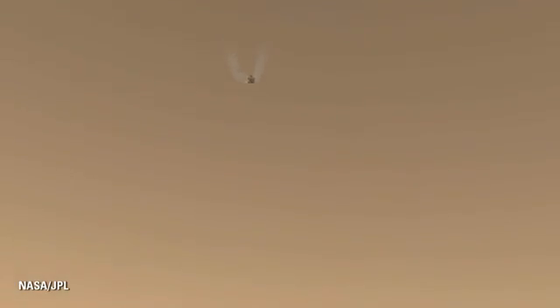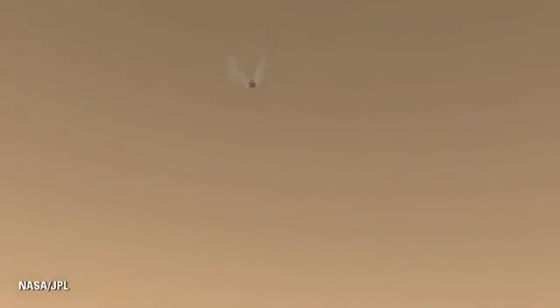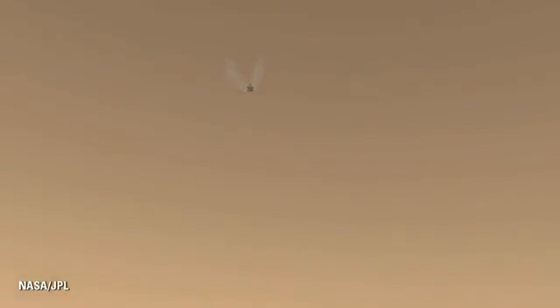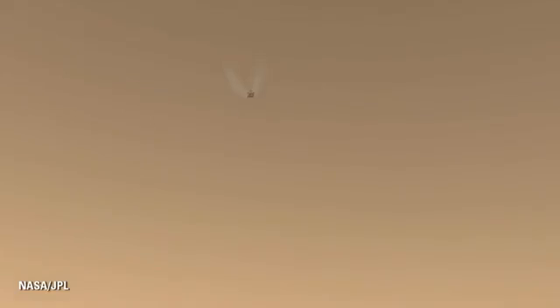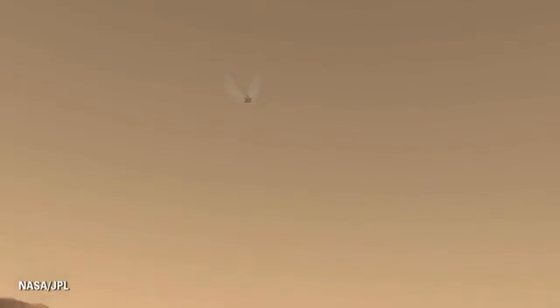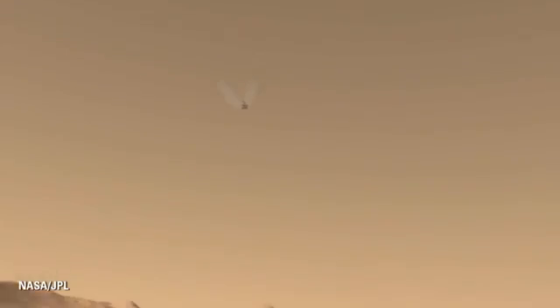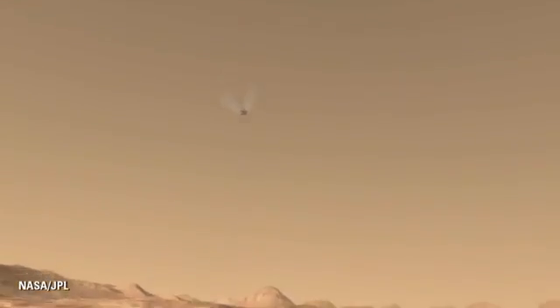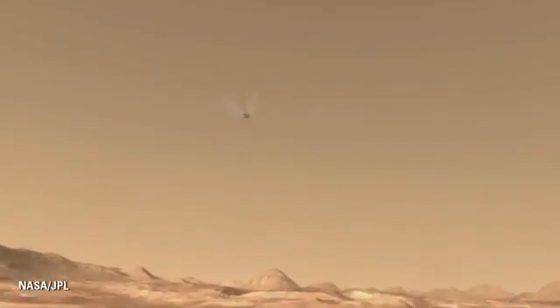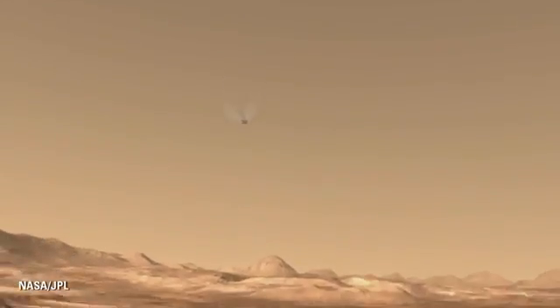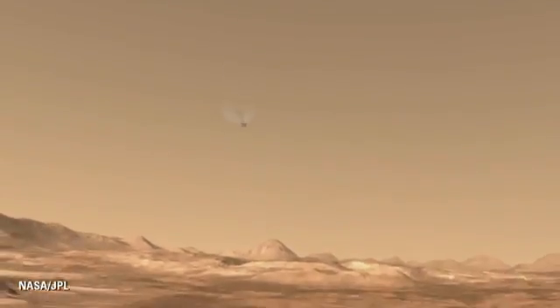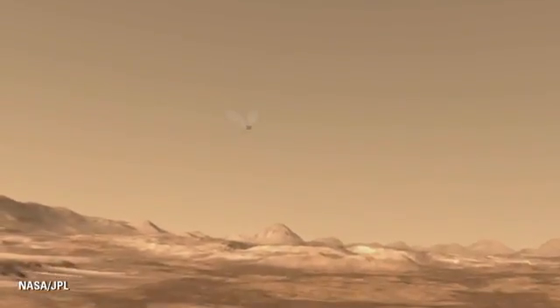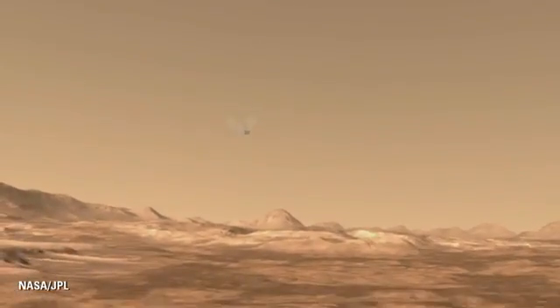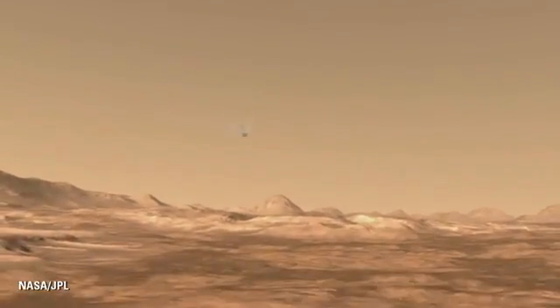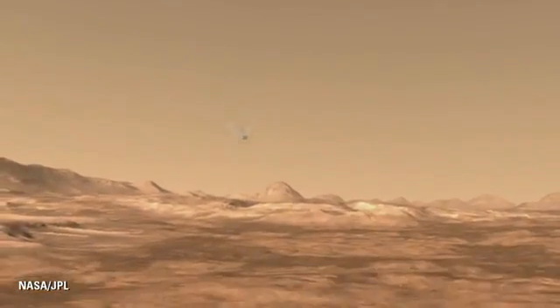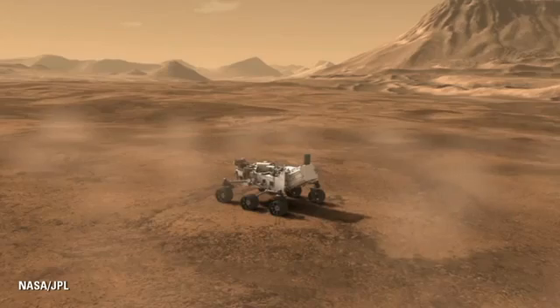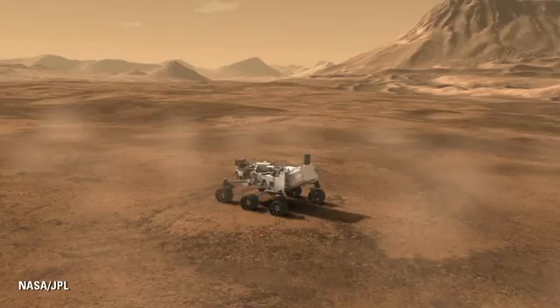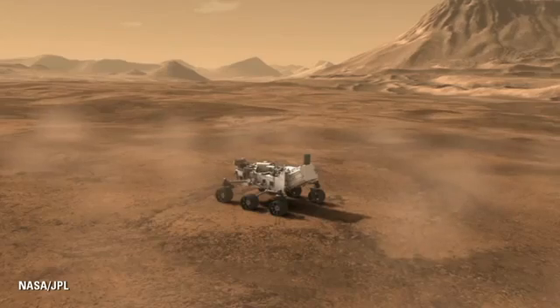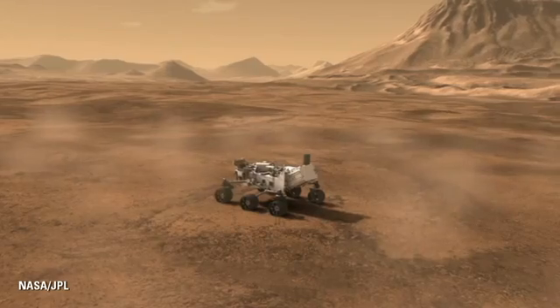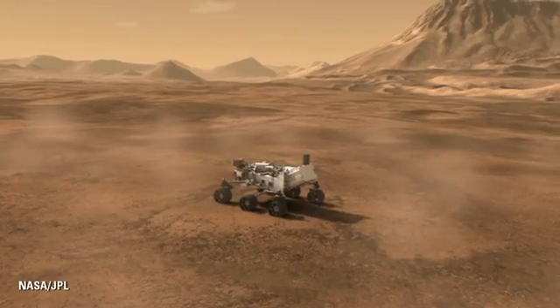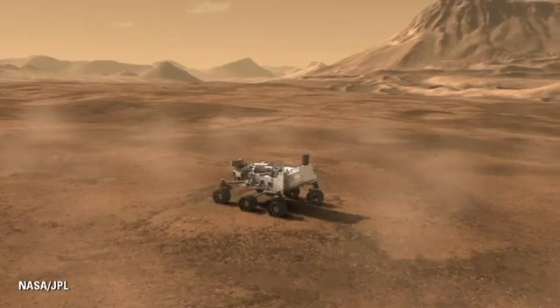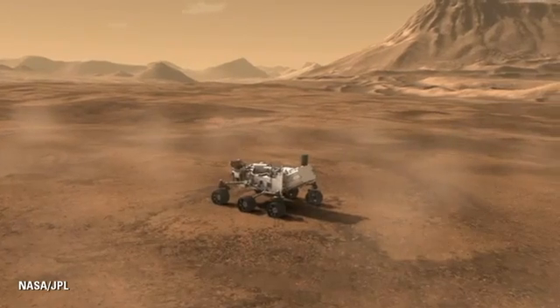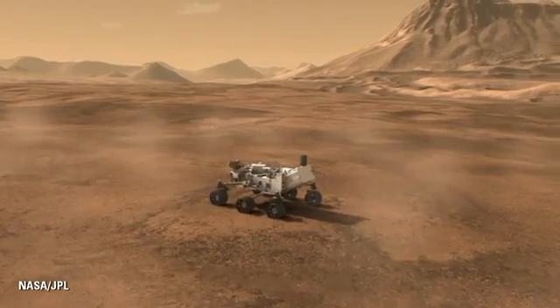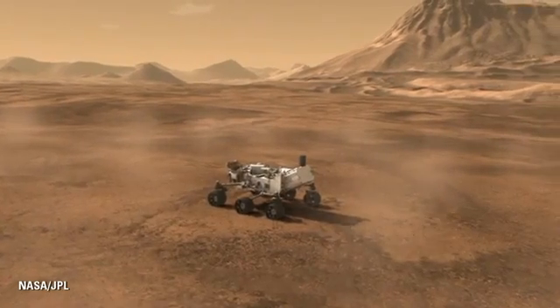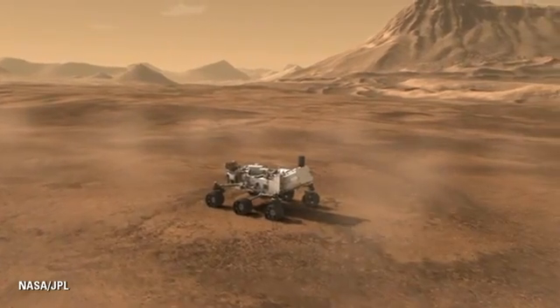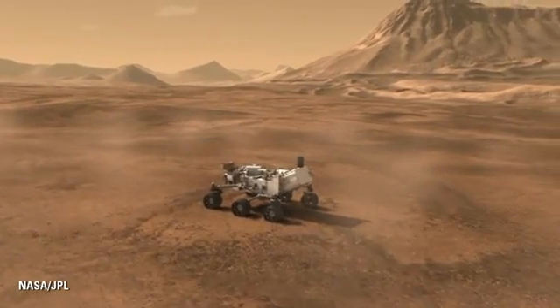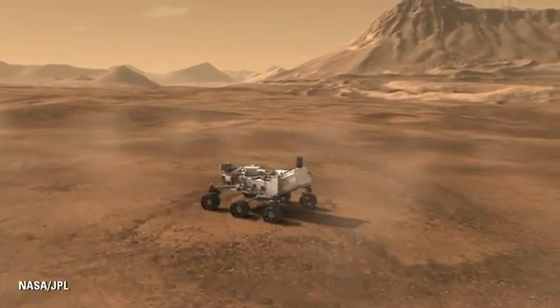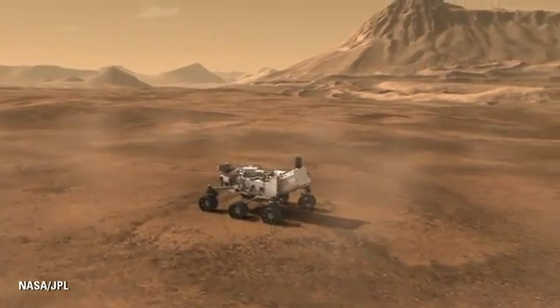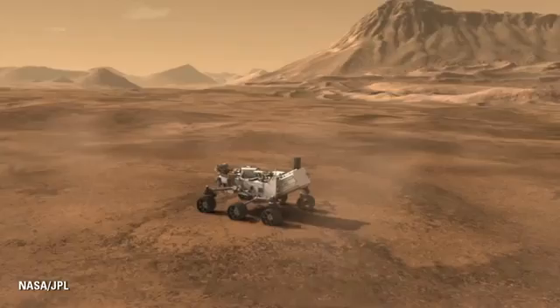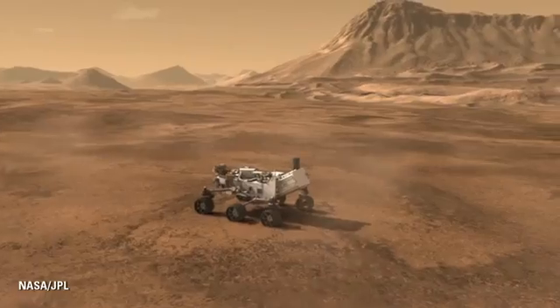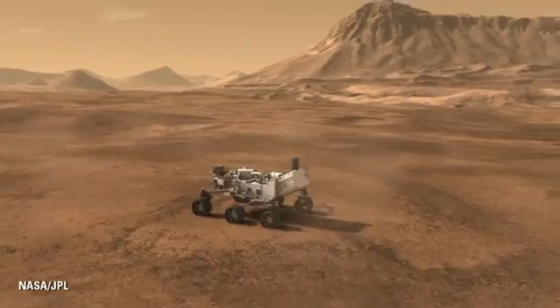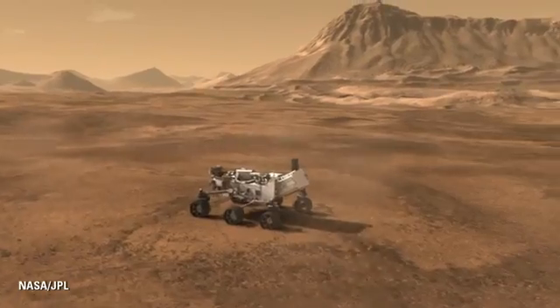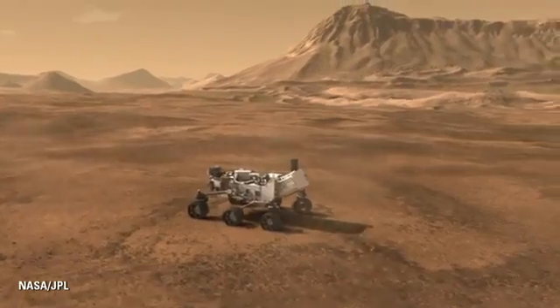Leaving Curiosity wheels down on the Martian terrain, ready to begin its surface mission.